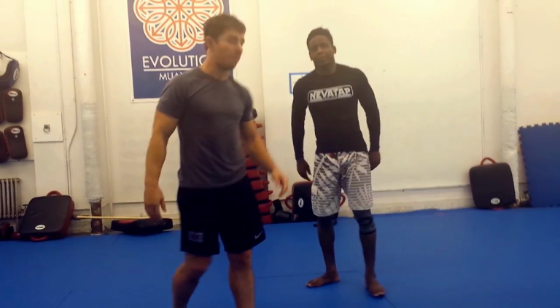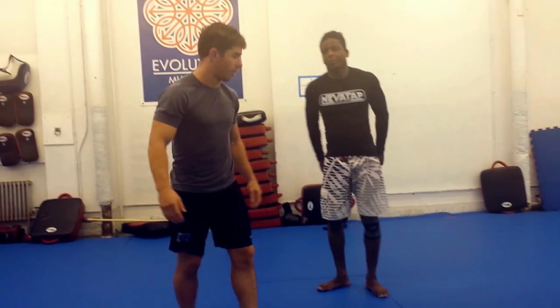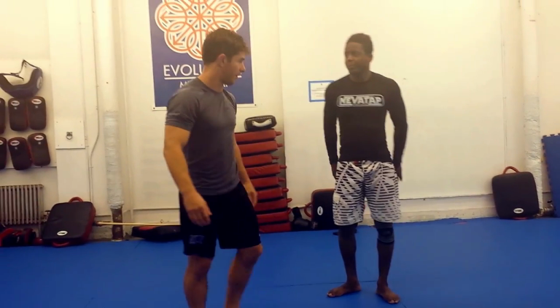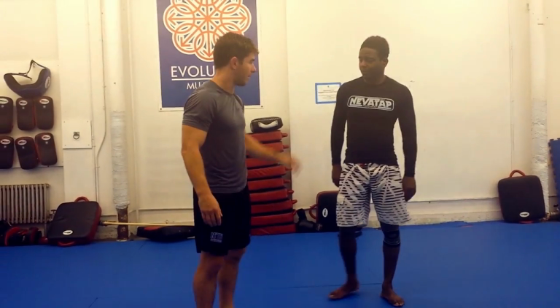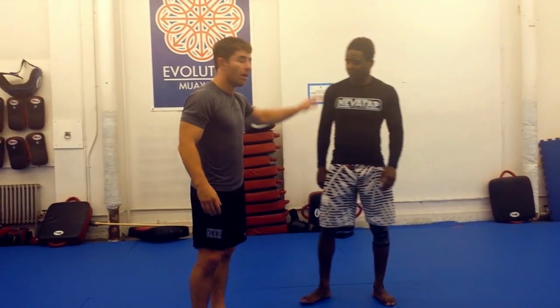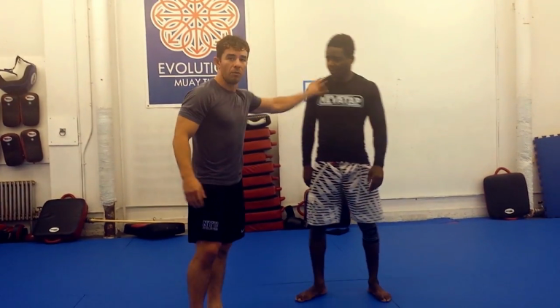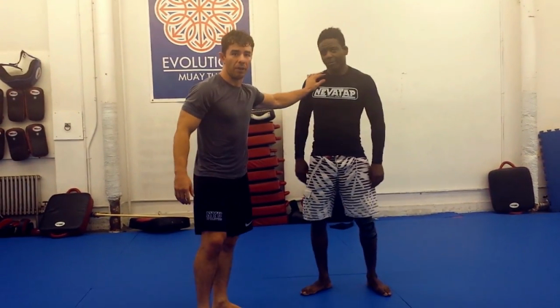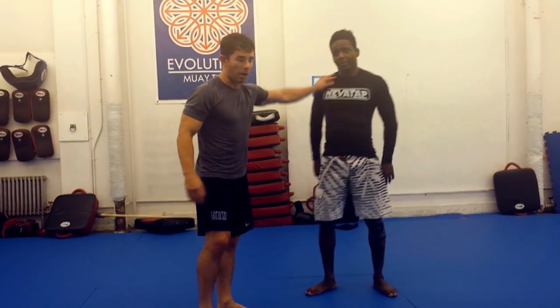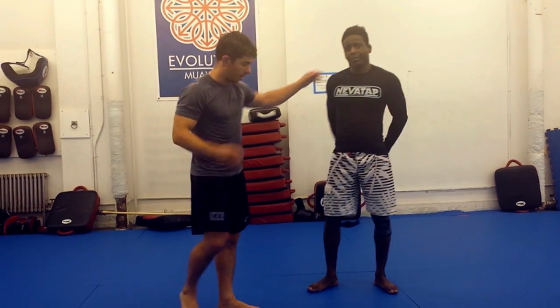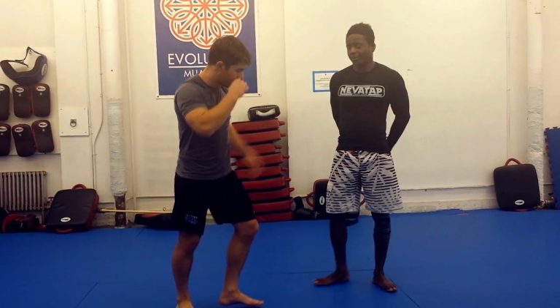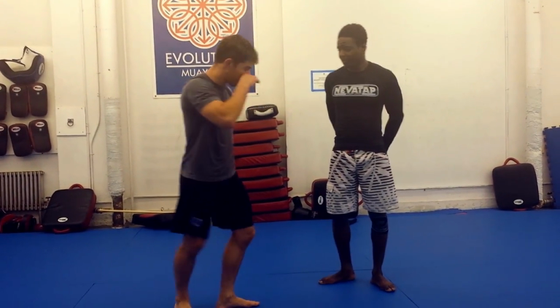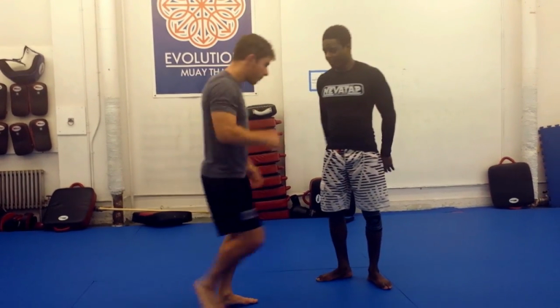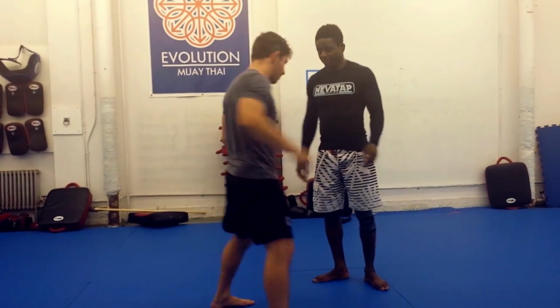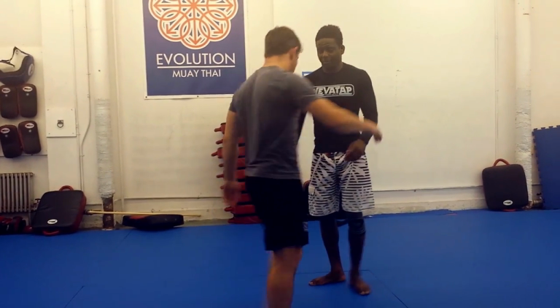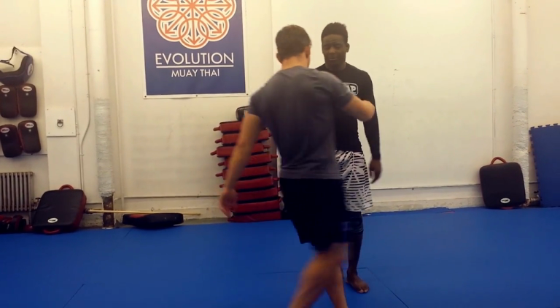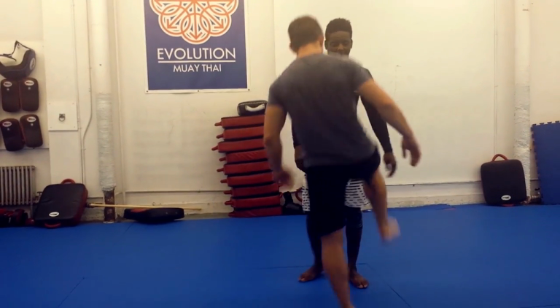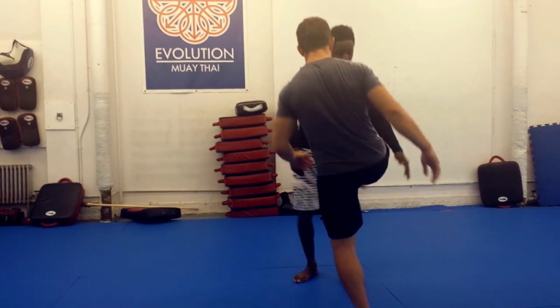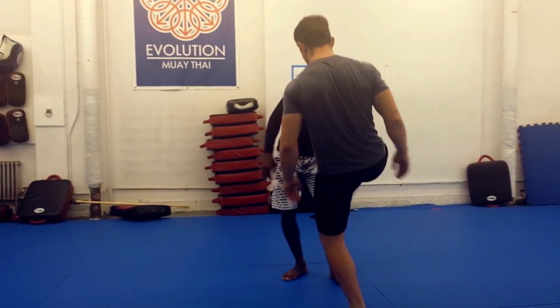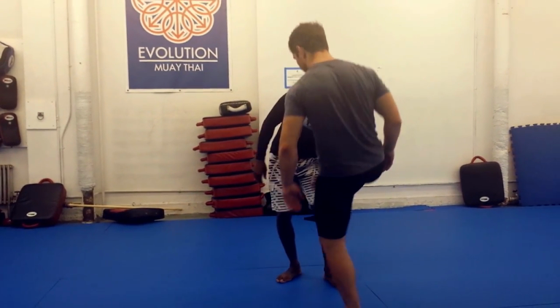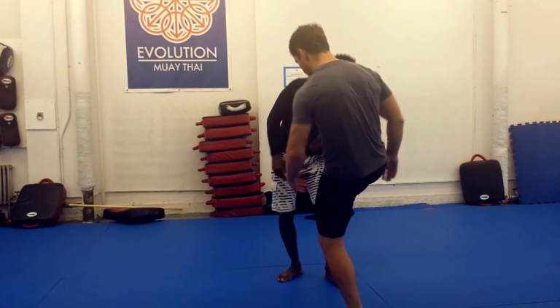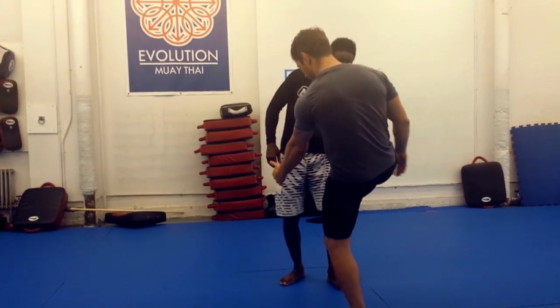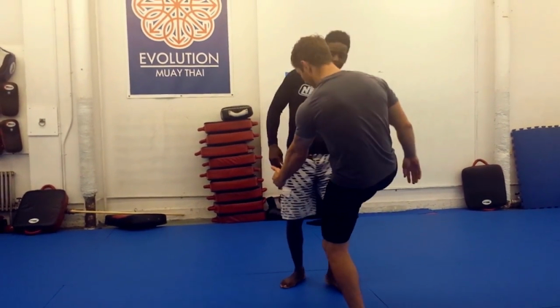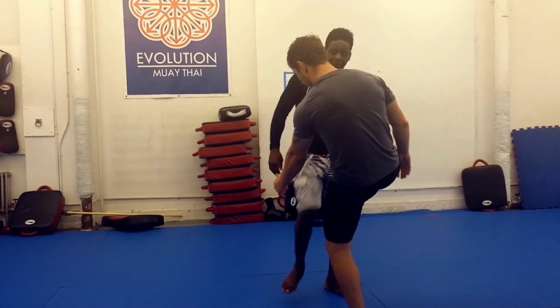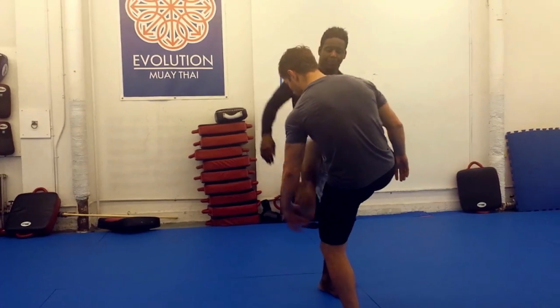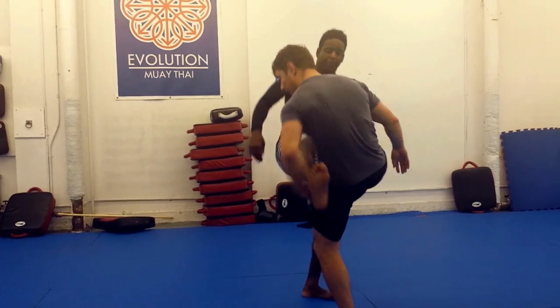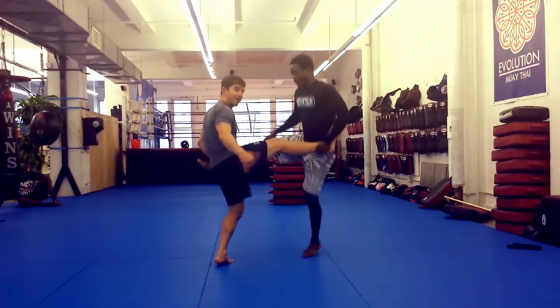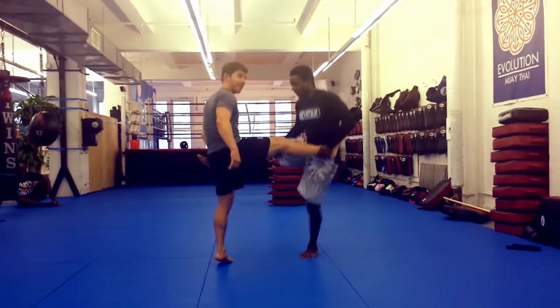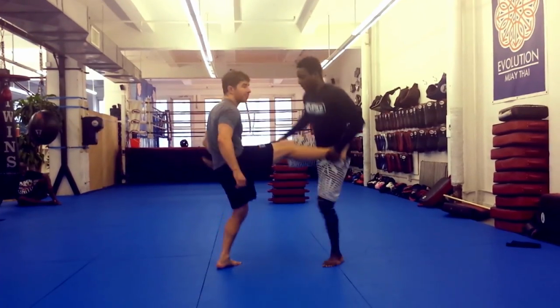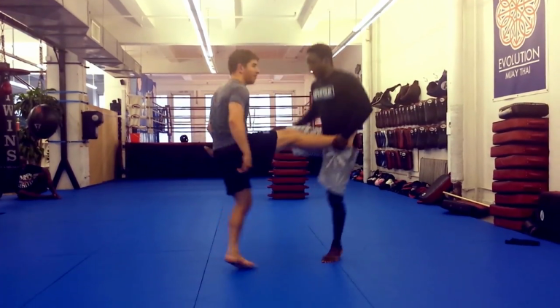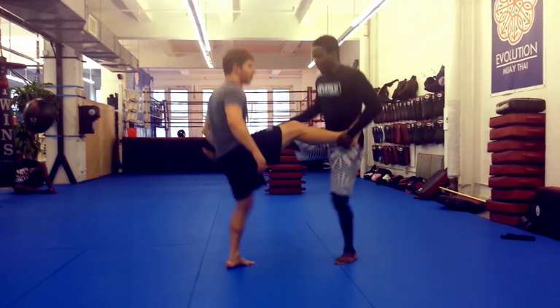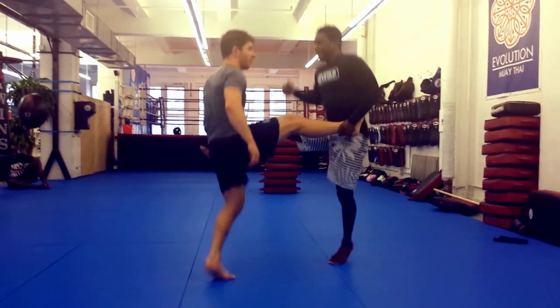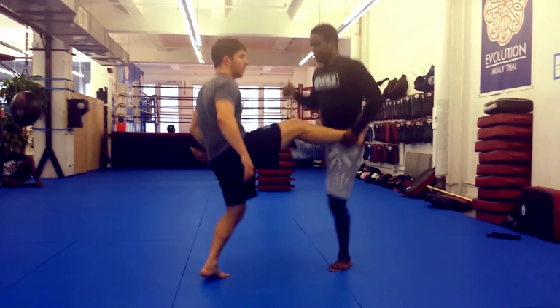So, a couple of drills for that. One with a partner: I'm going to have Bo grab my leg, I grab Bo's leg, moving down the mat.